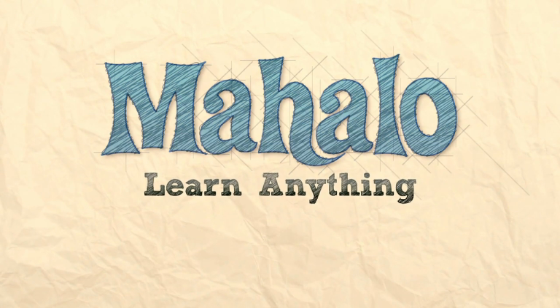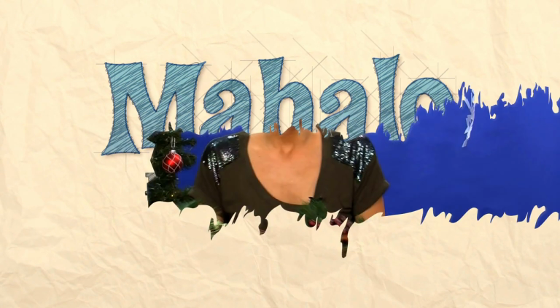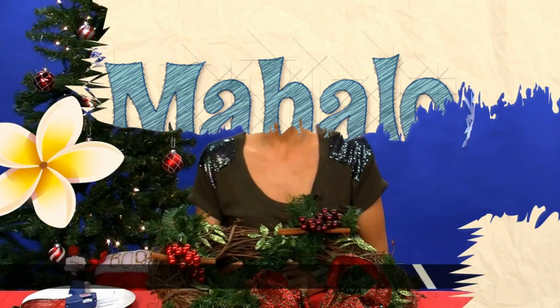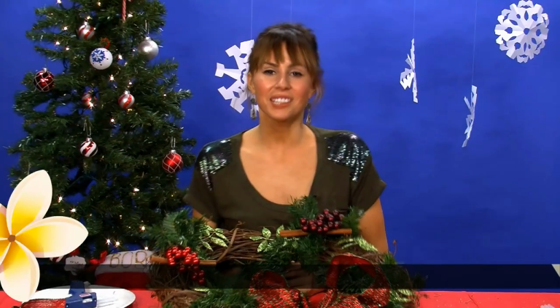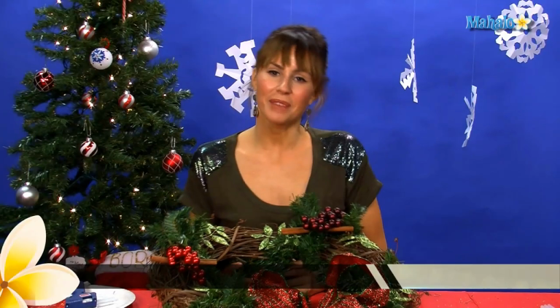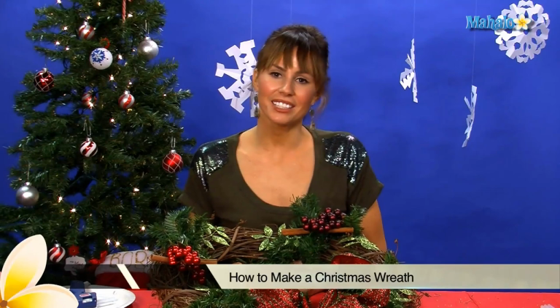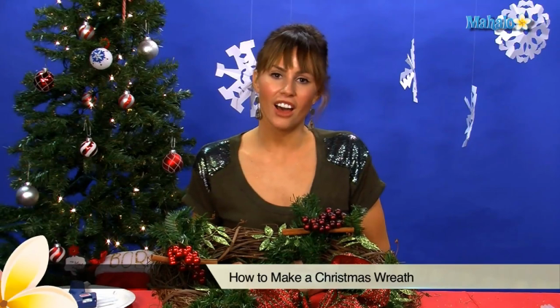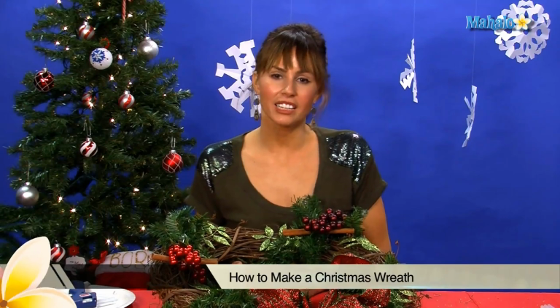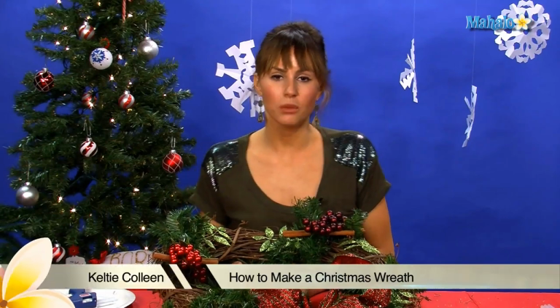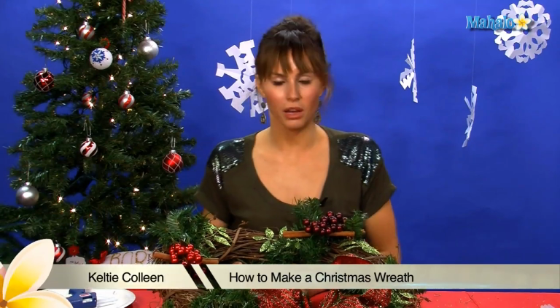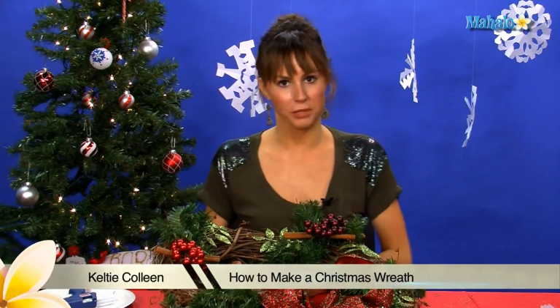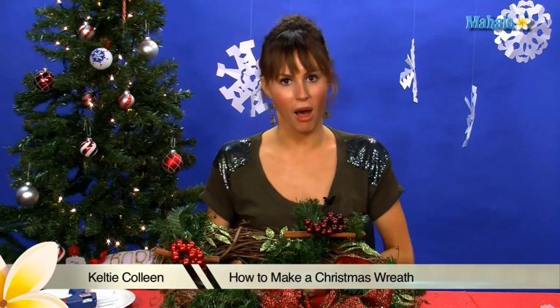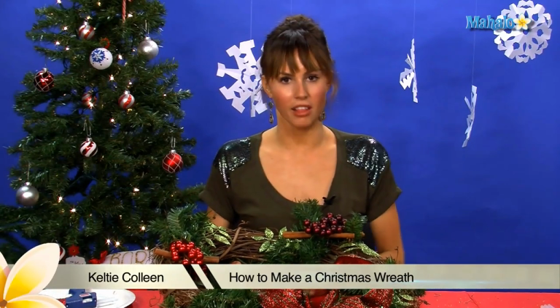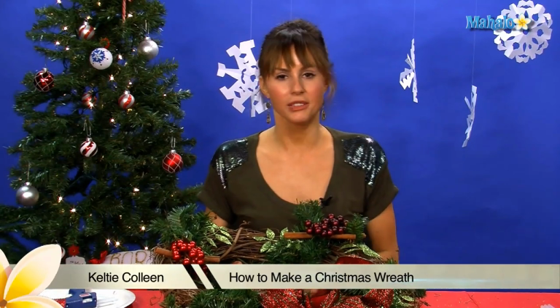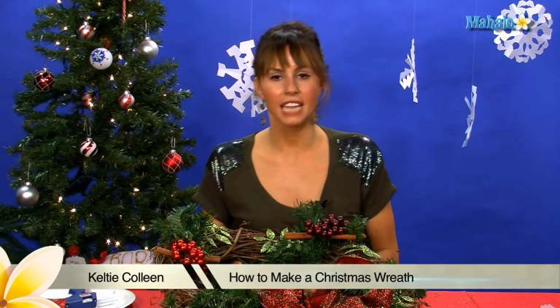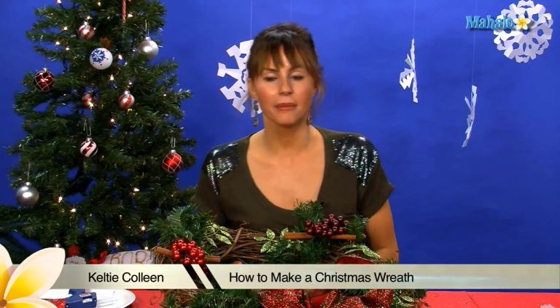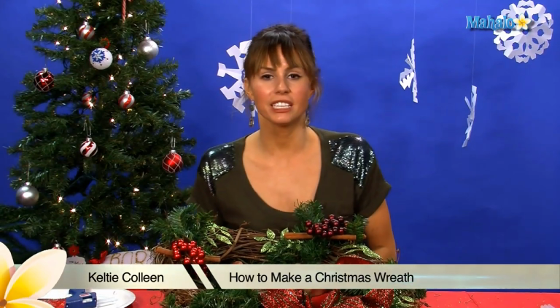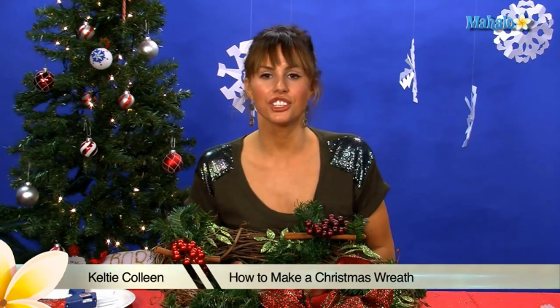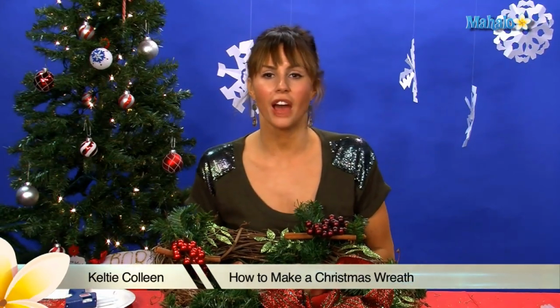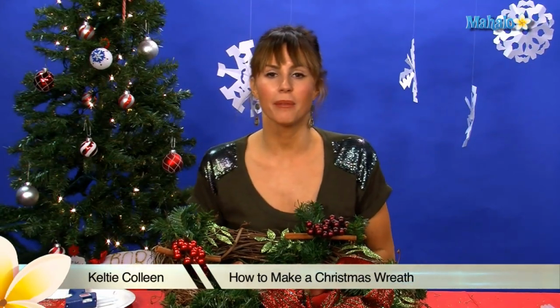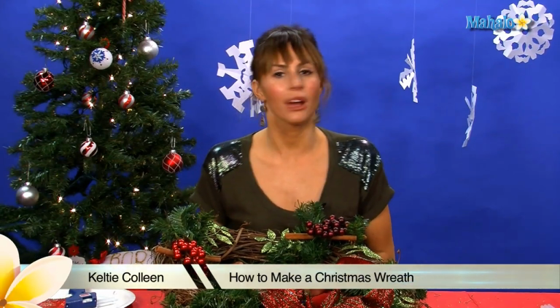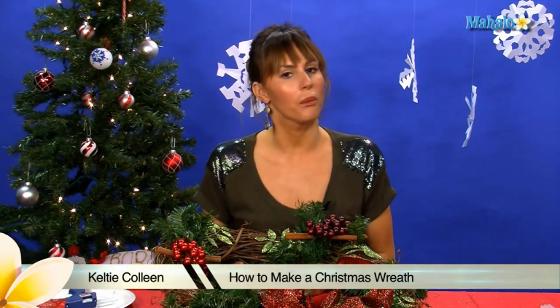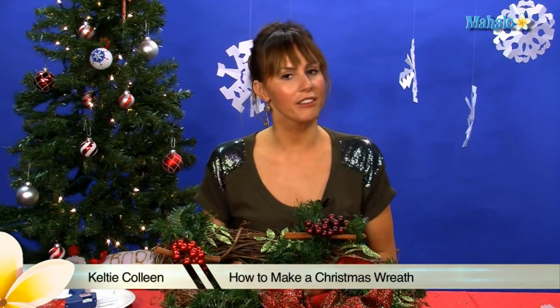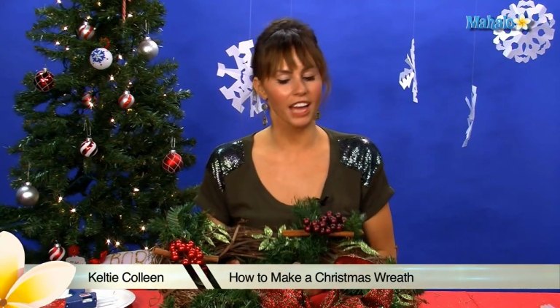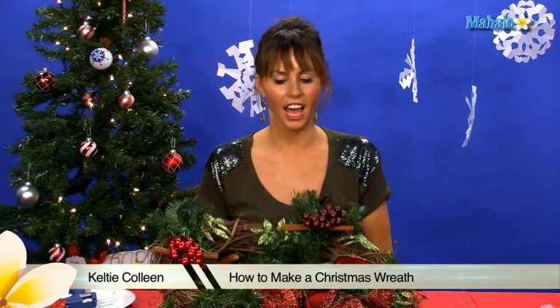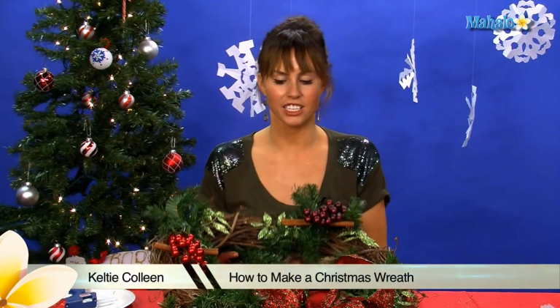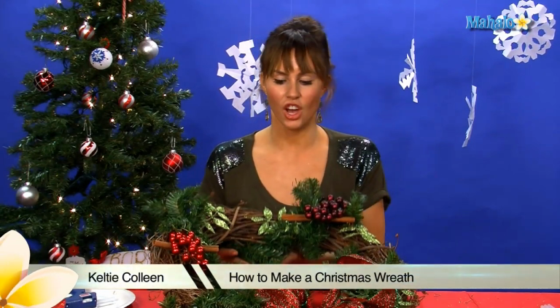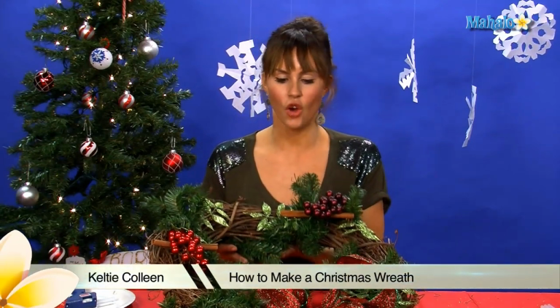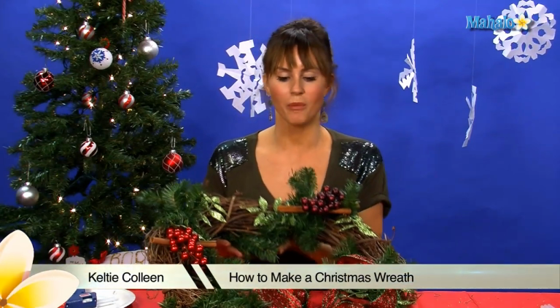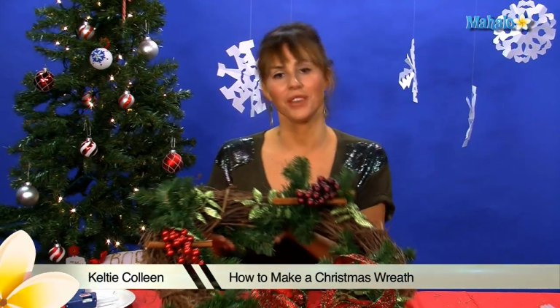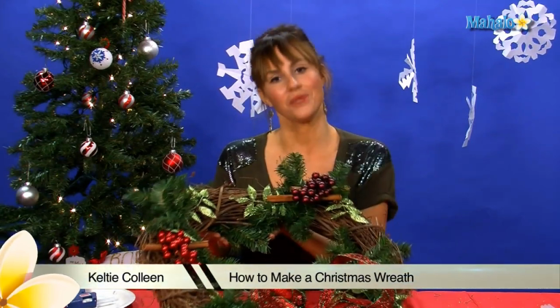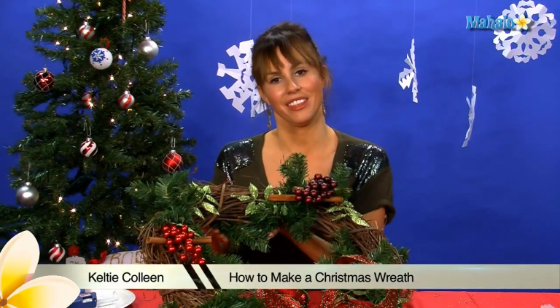Hi guys, I'm Kelty Colleen. Welcome to Mahalo. Today I'm going to teach you how to make a one-of-a-kind homemade wreath.